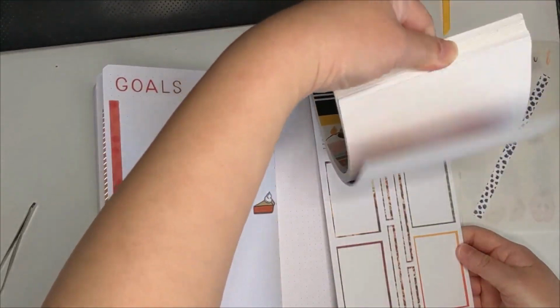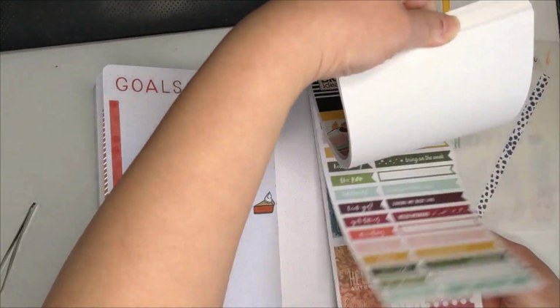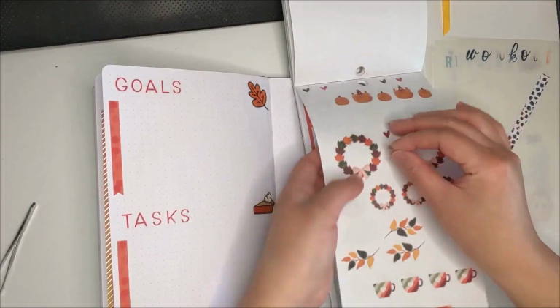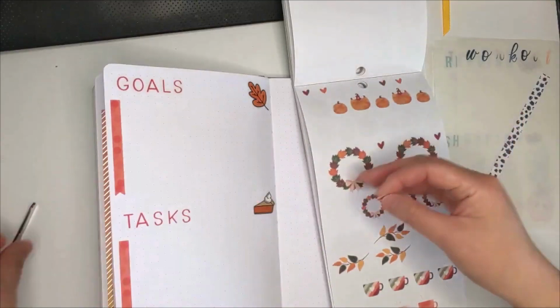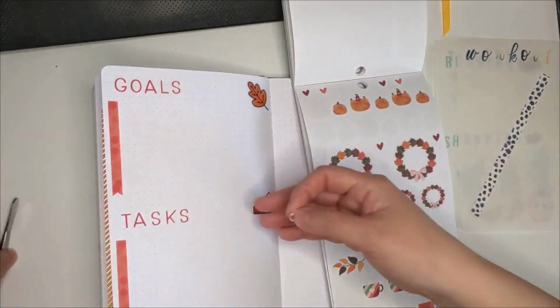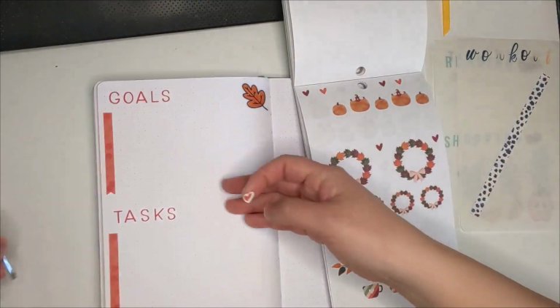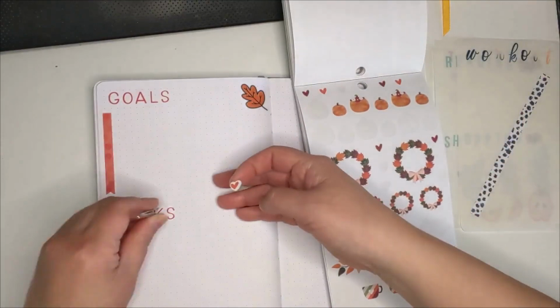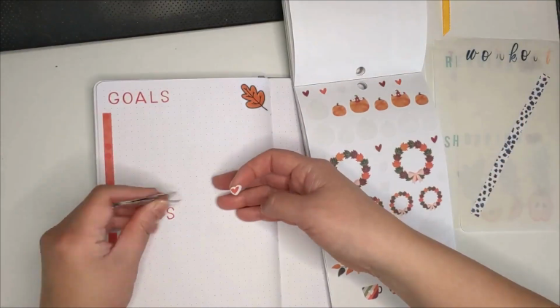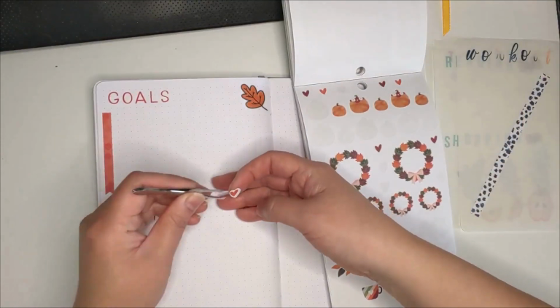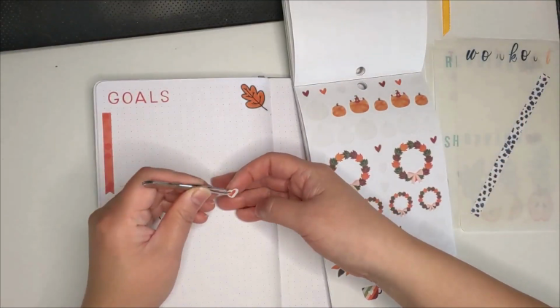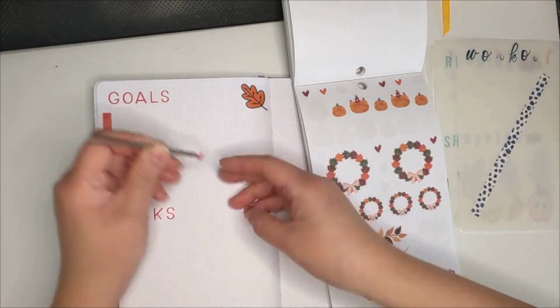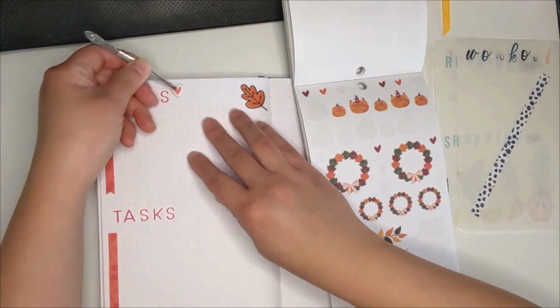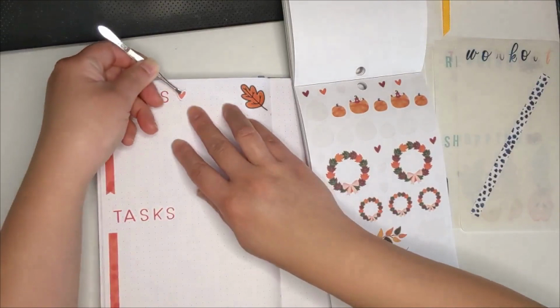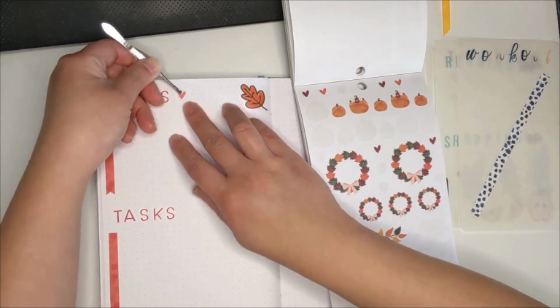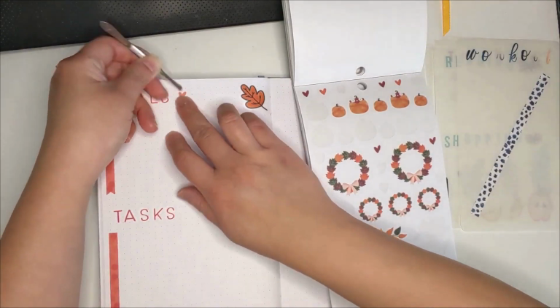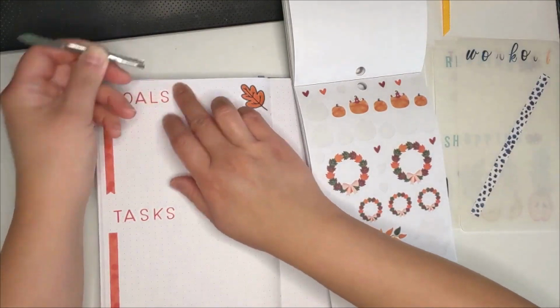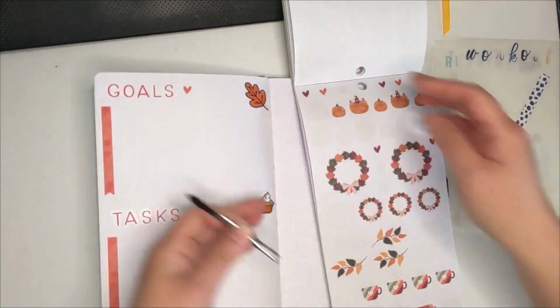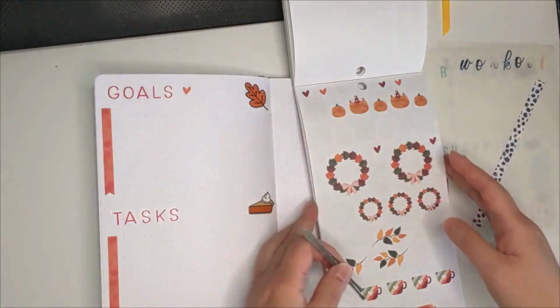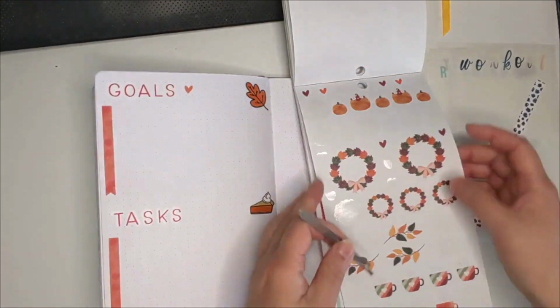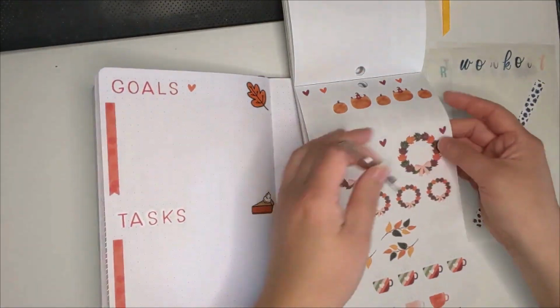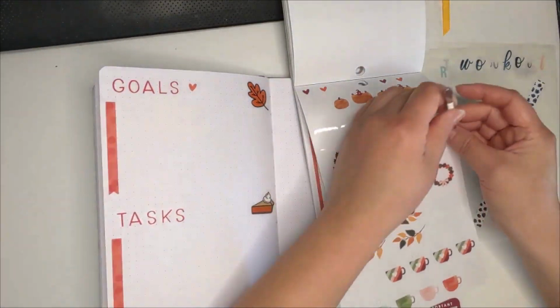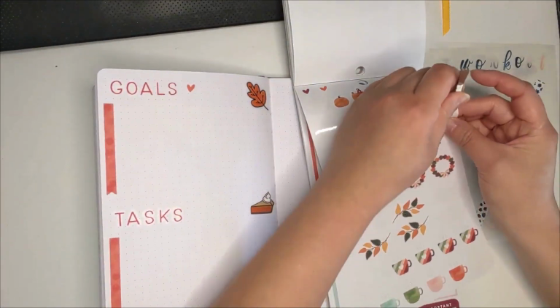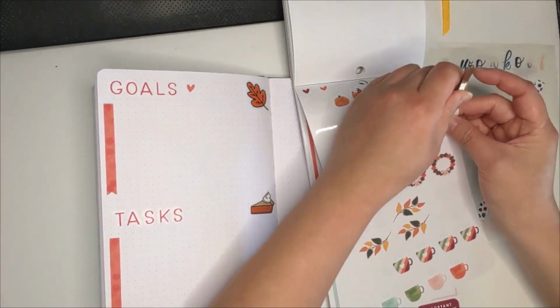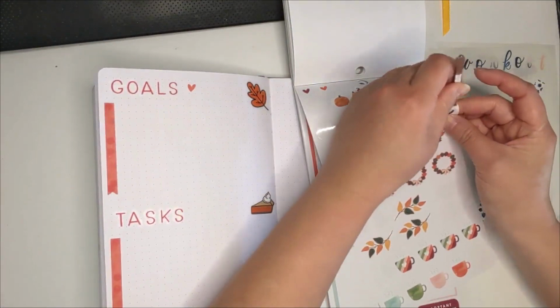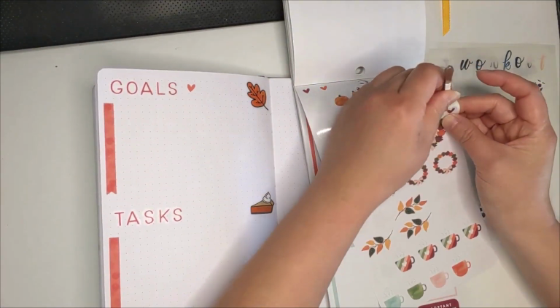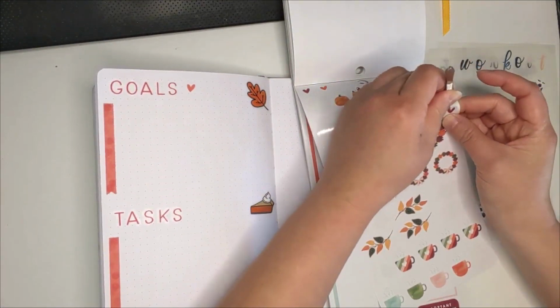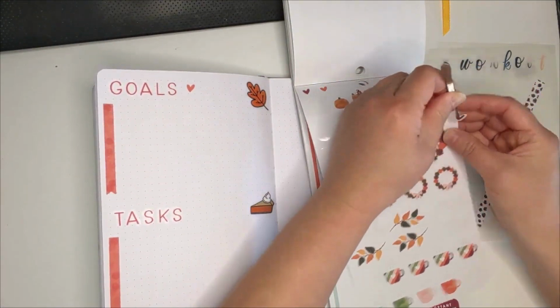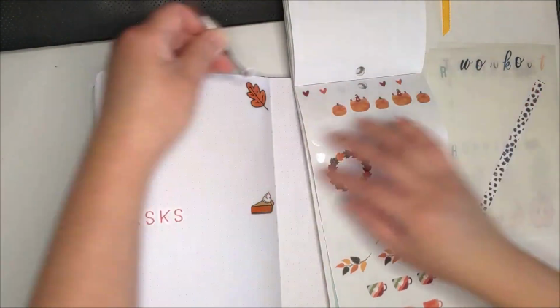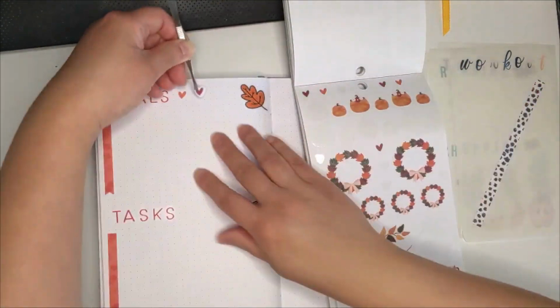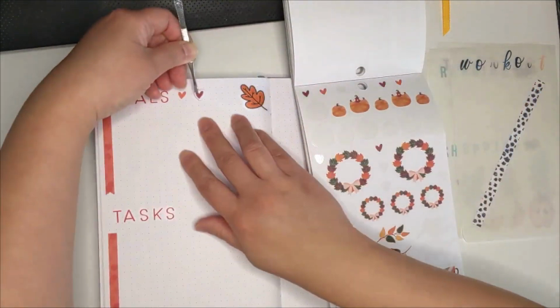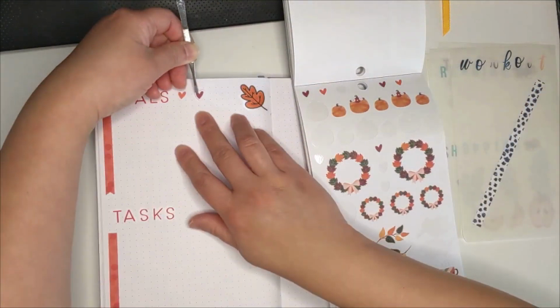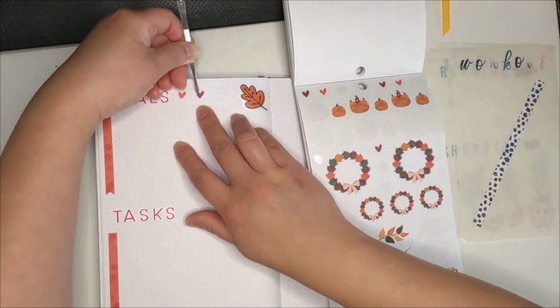The page felt a little empty, so I took a few heart-shaped stickers to add to the page.